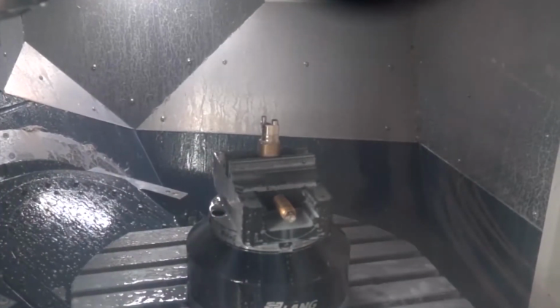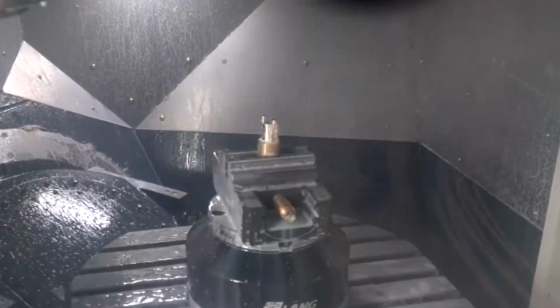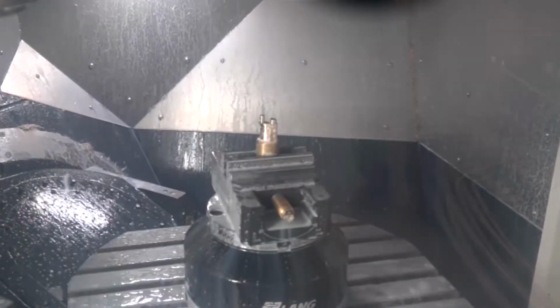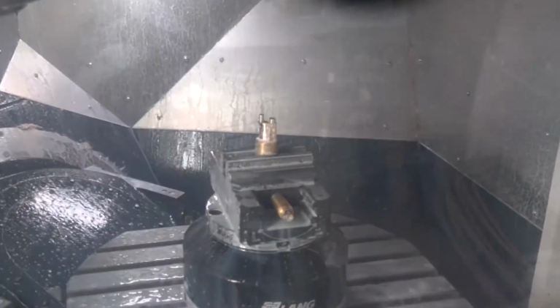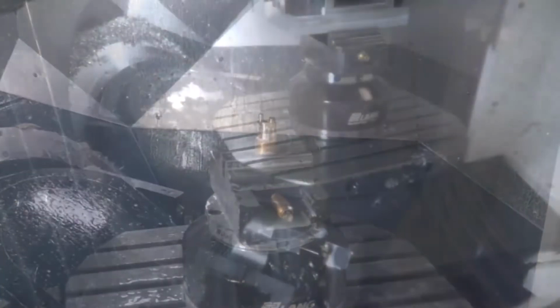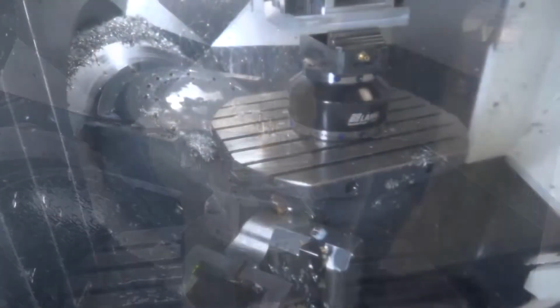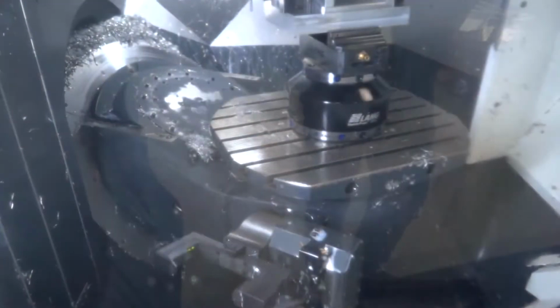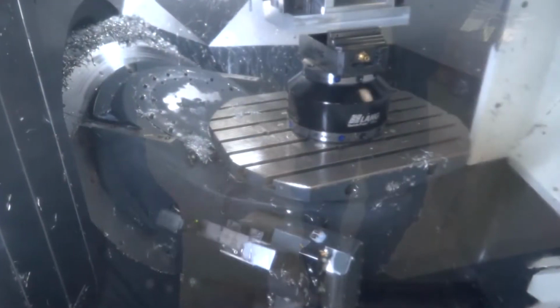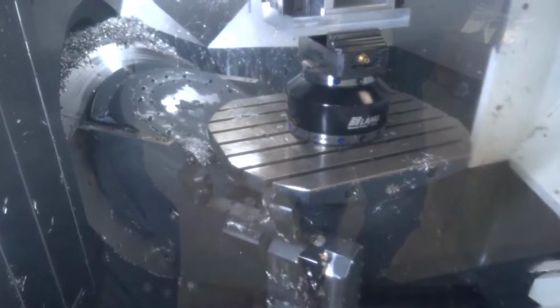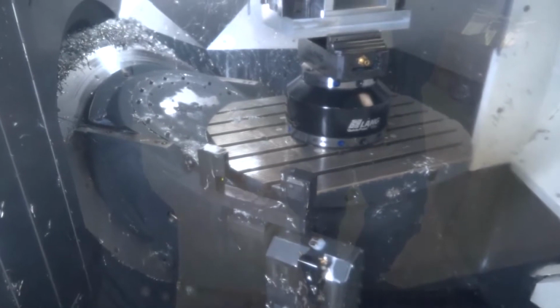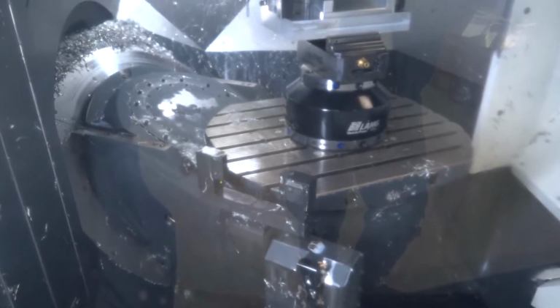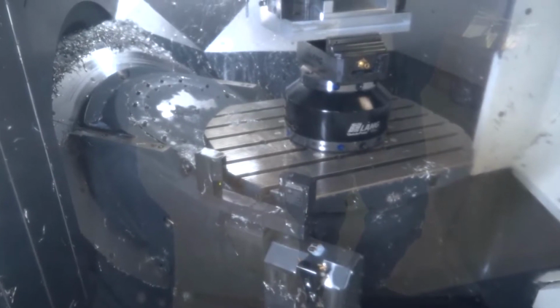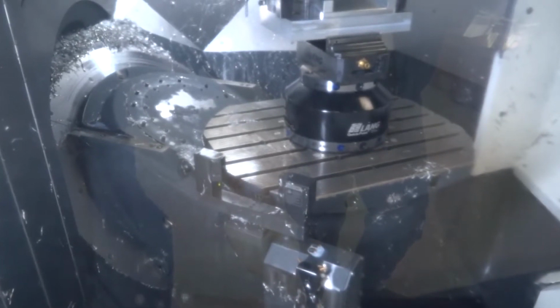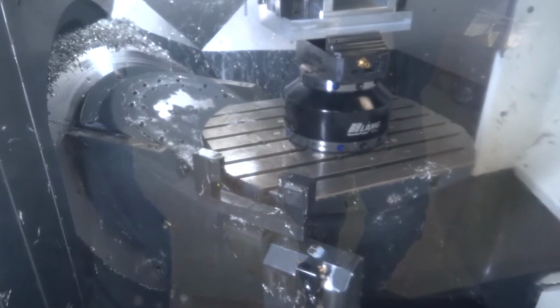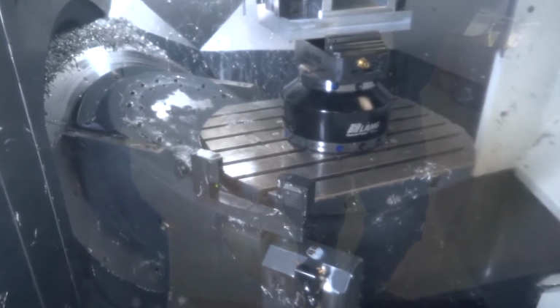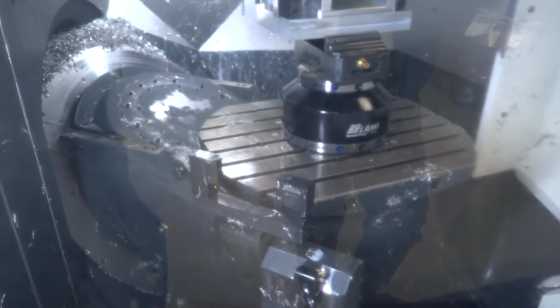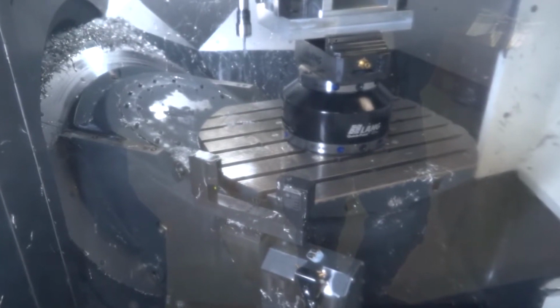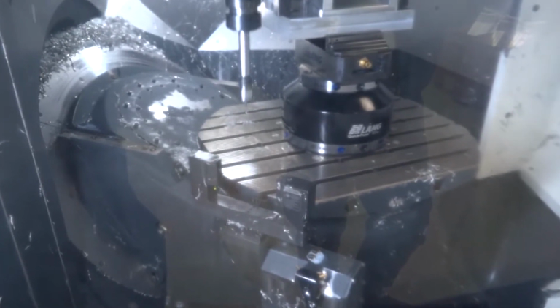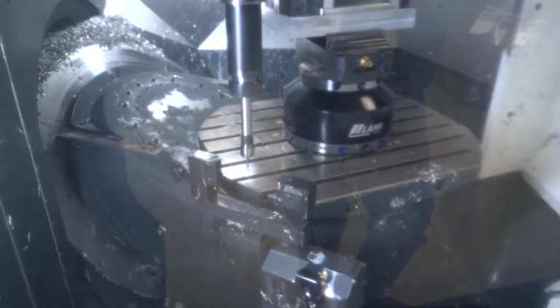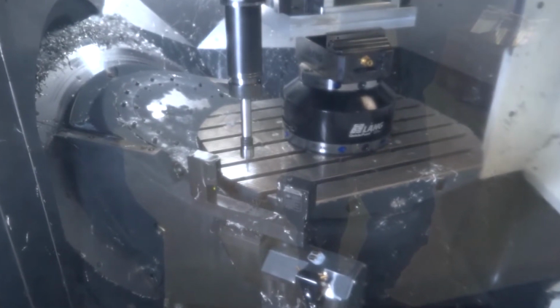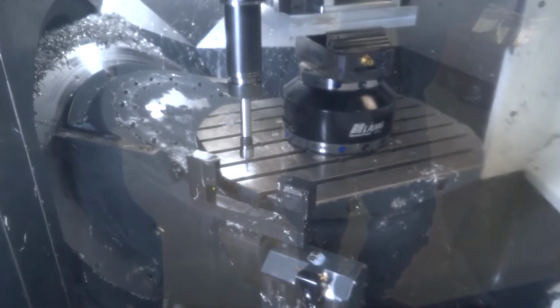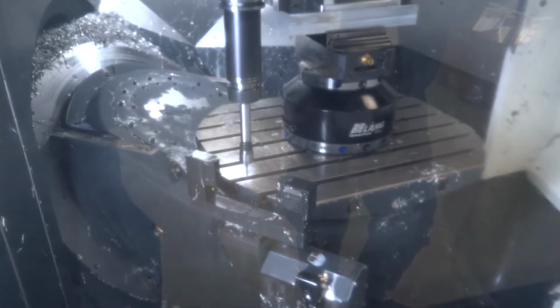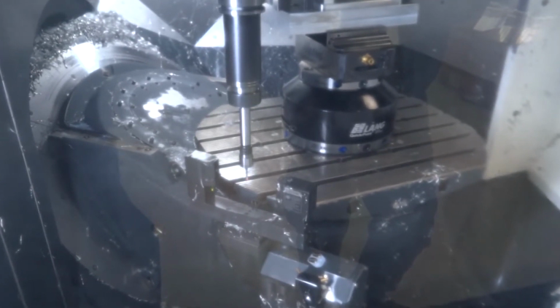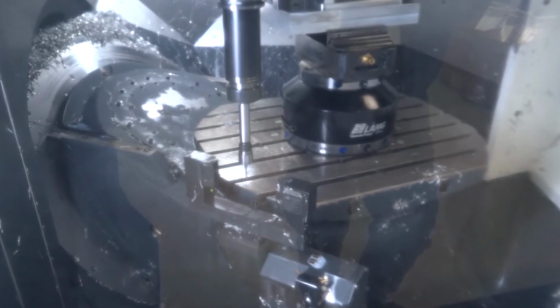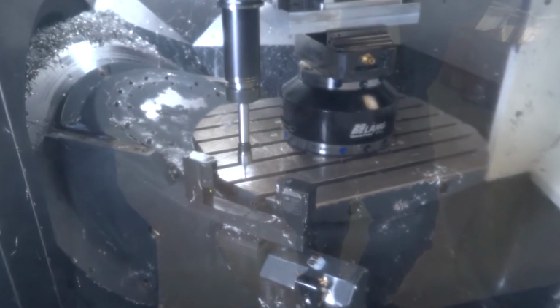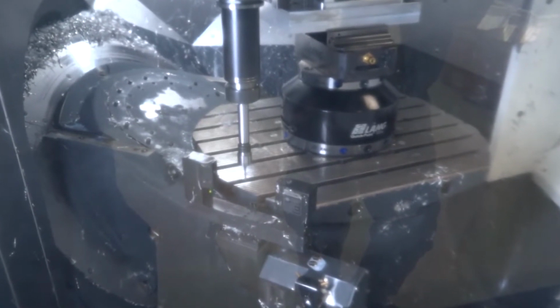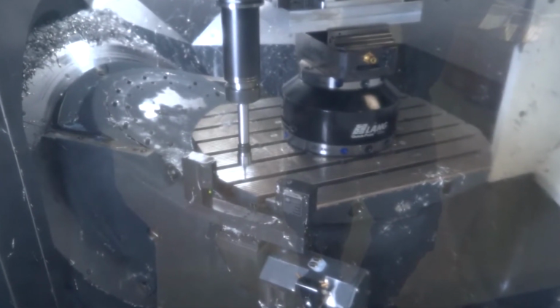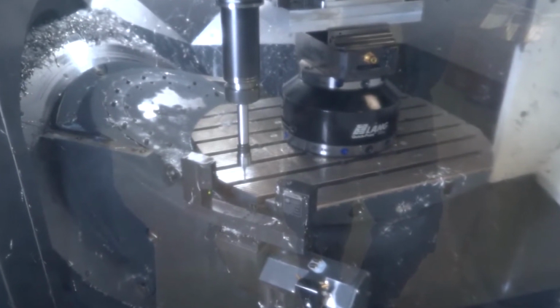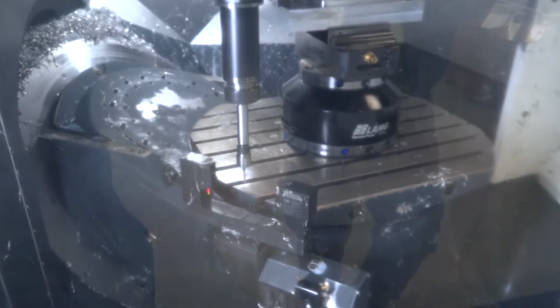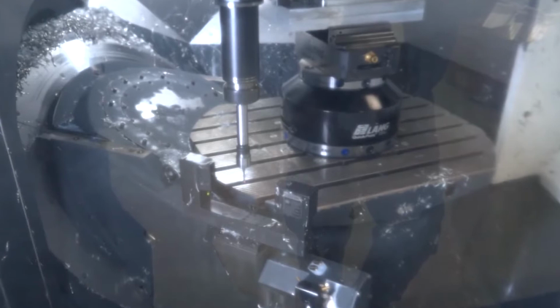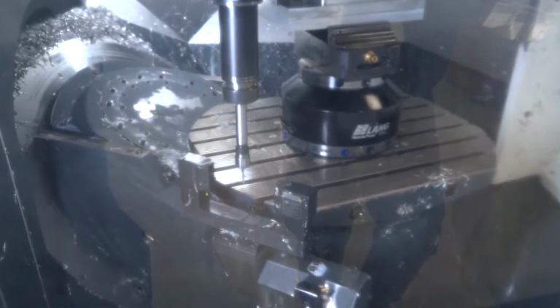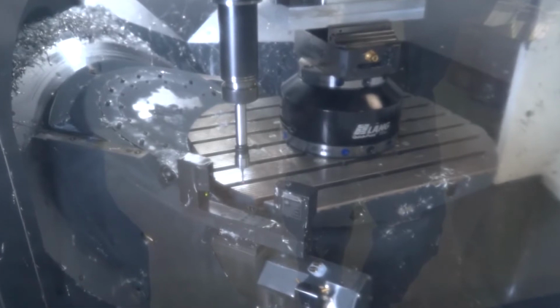What about your tool measurement? That's an interesting part of the machine. We've got Blum laser on both machines — they're accurate and they do the job very well.